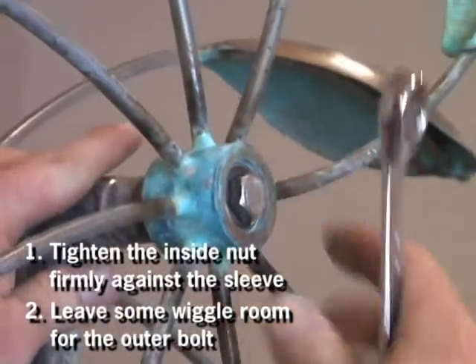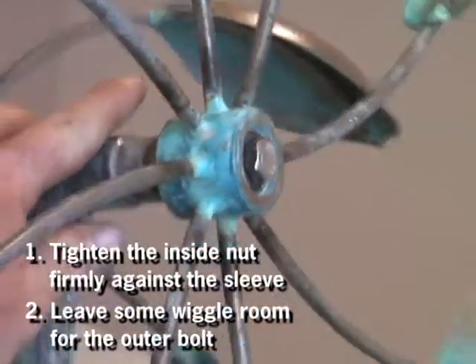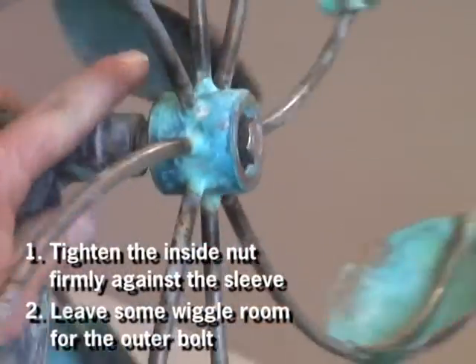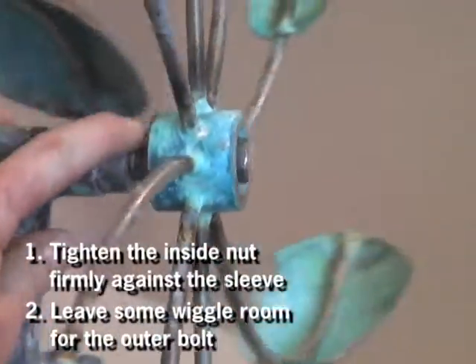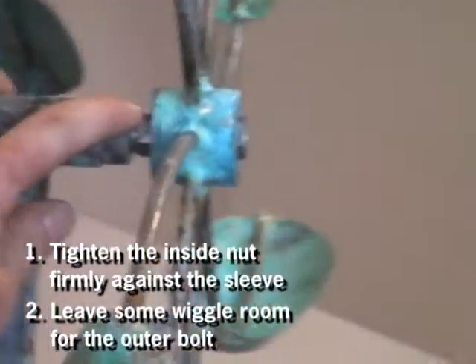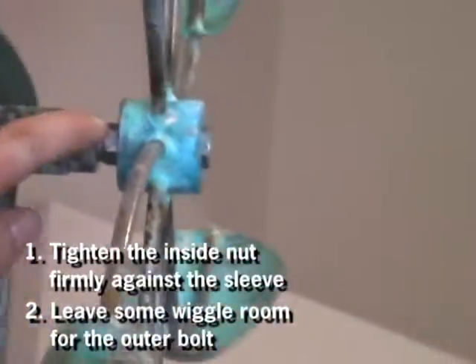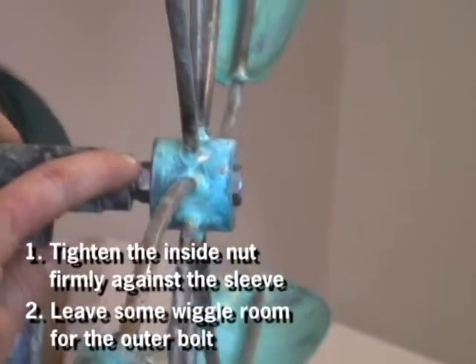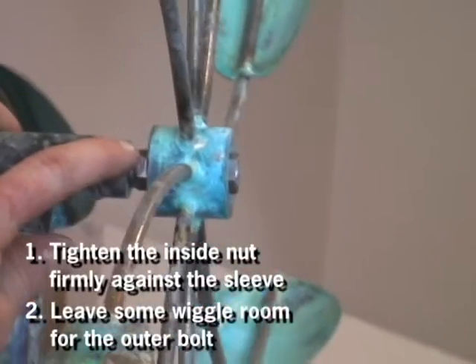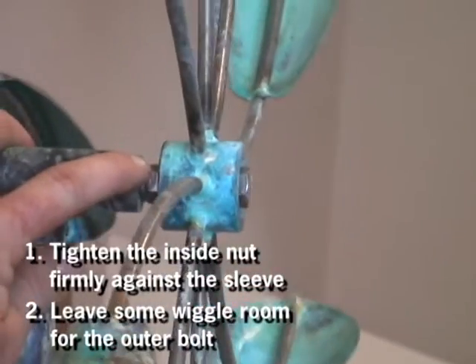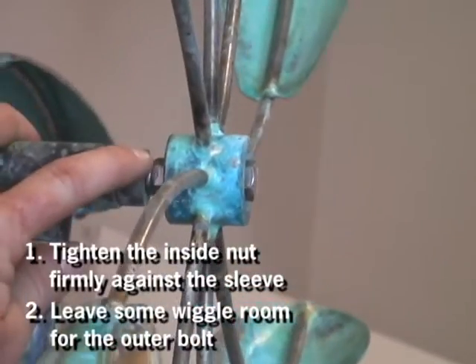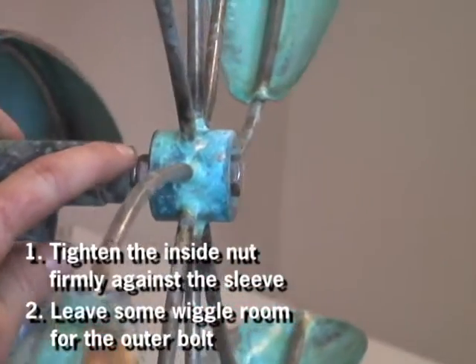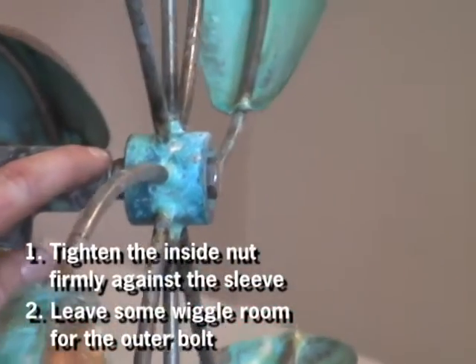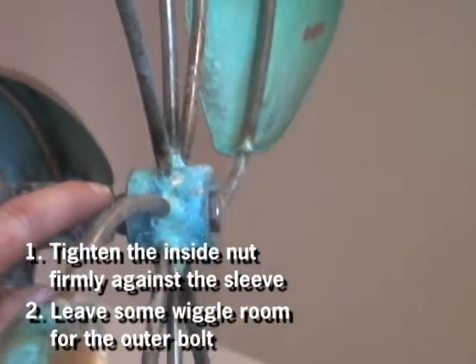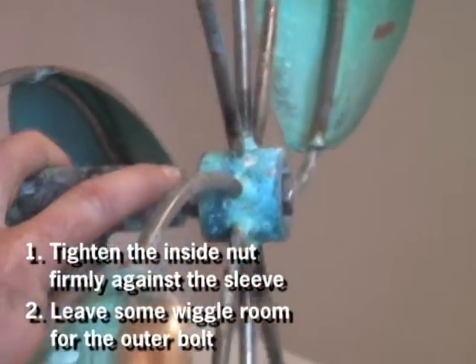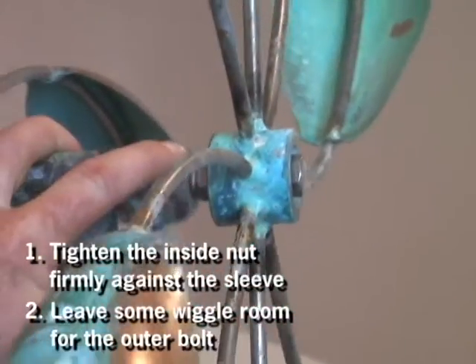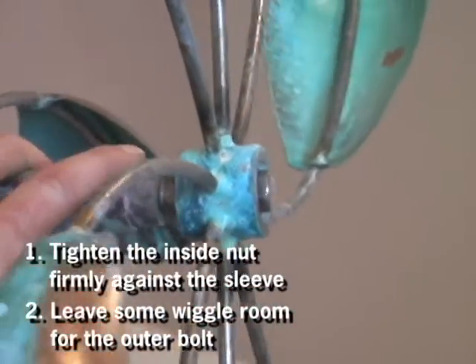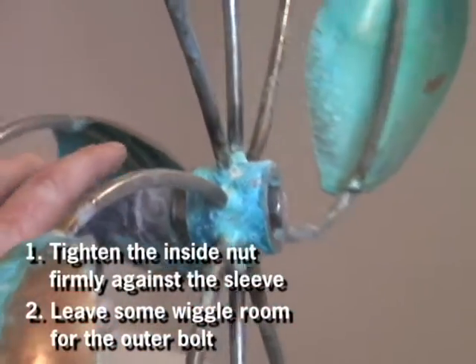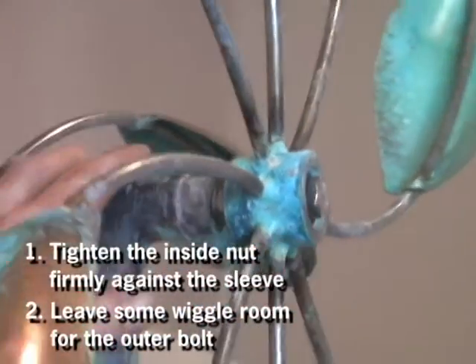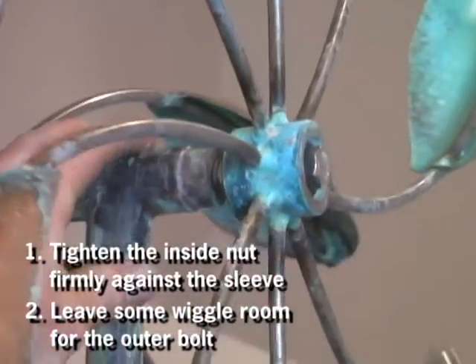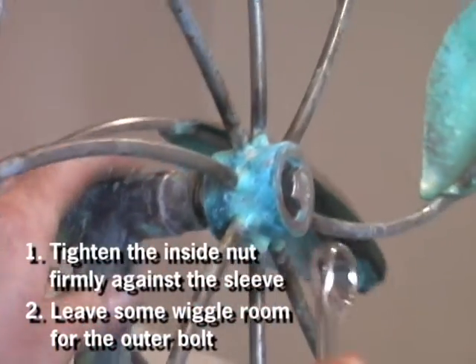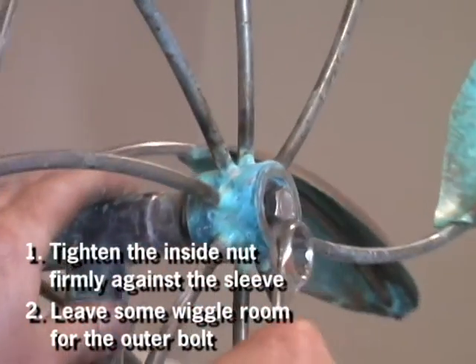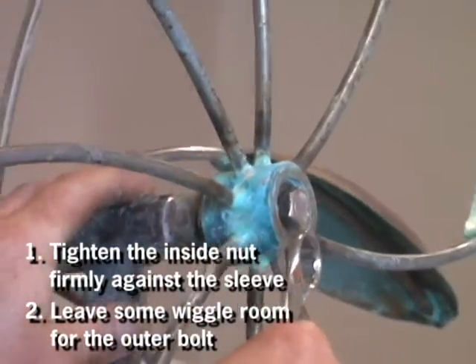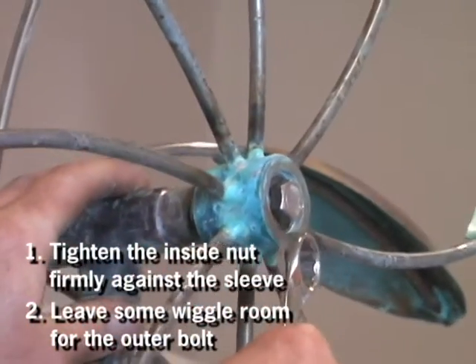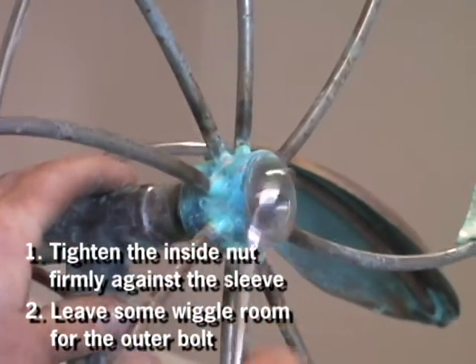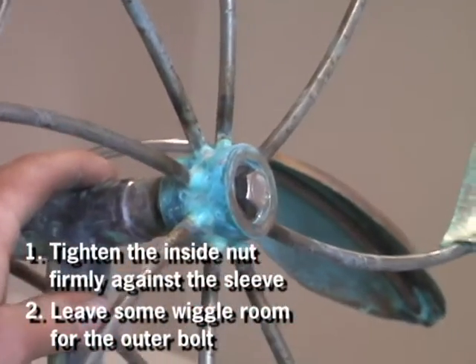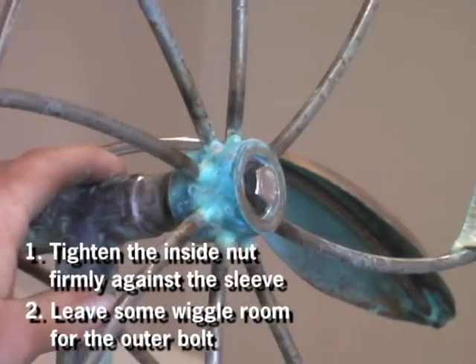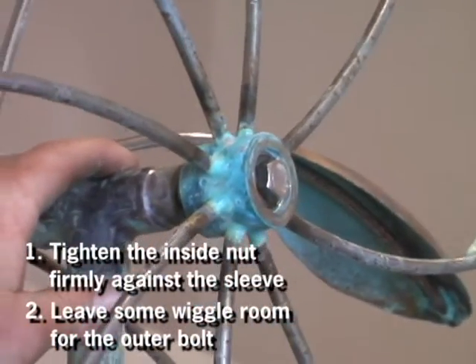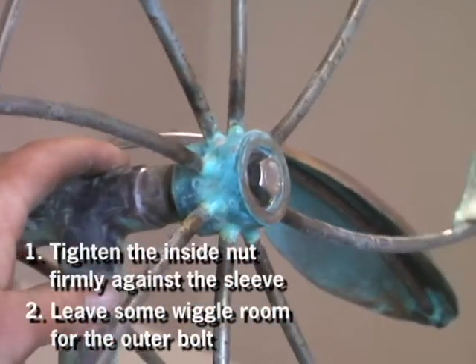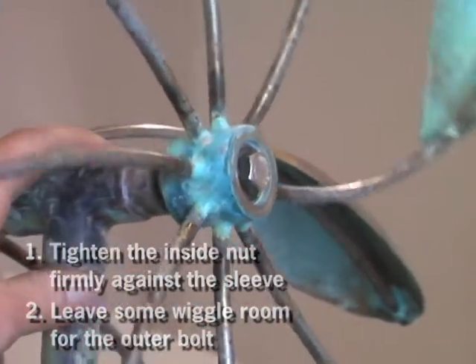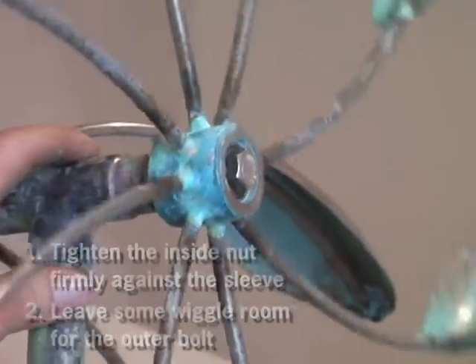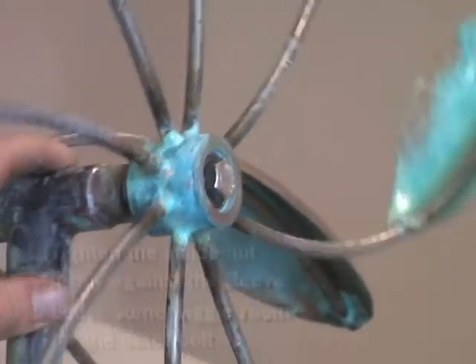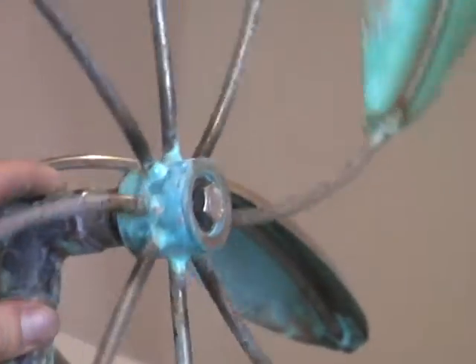The tightness on the inside will make sure that your sculpture doesn't fall off, and the looseness of the outside bolt will make sure that the sculpture turns freely.